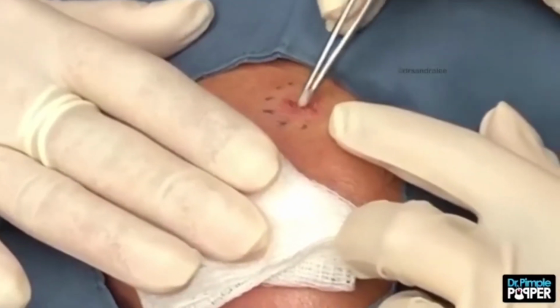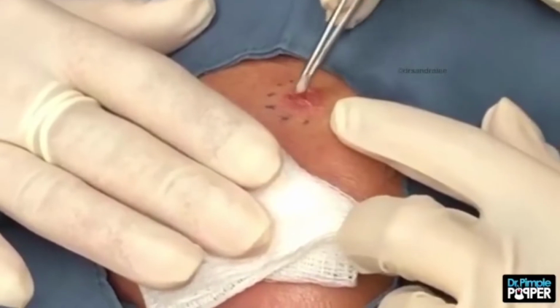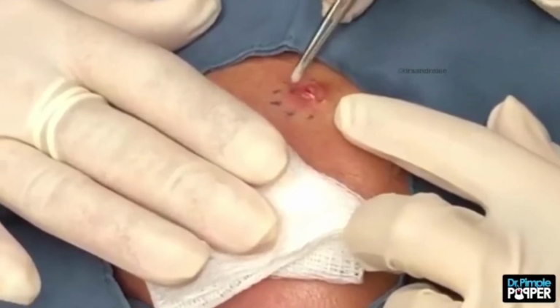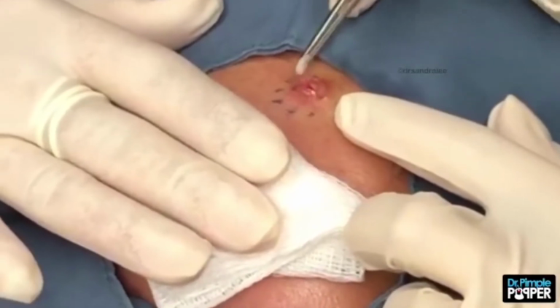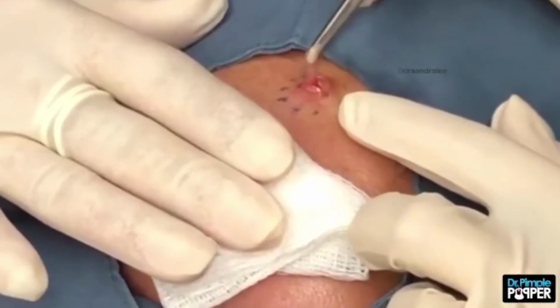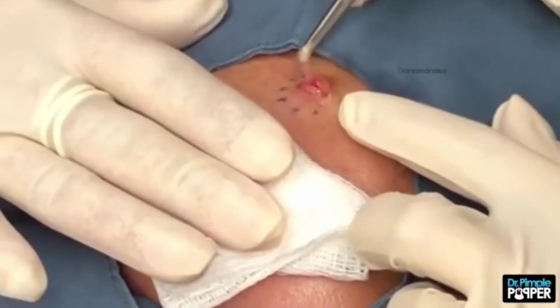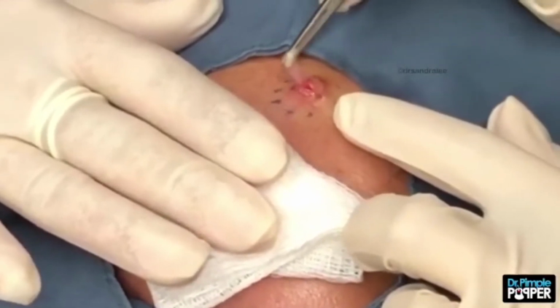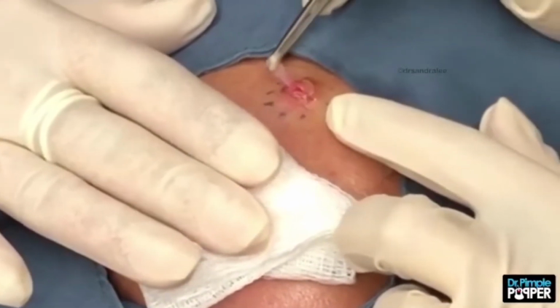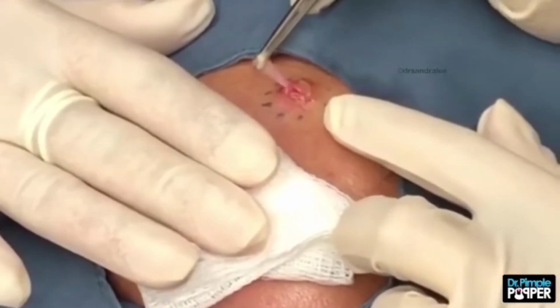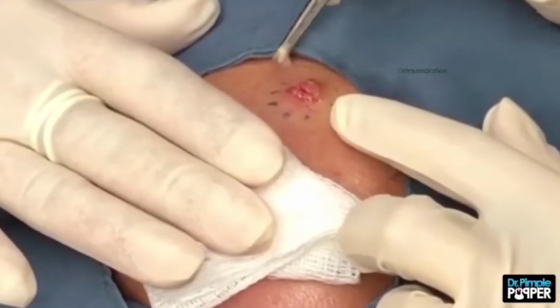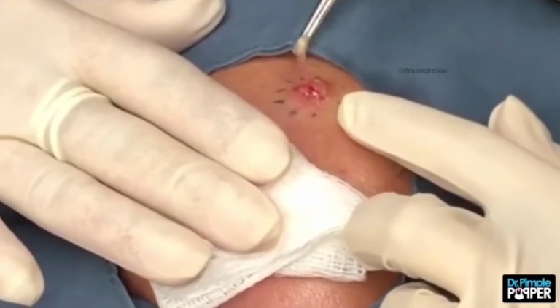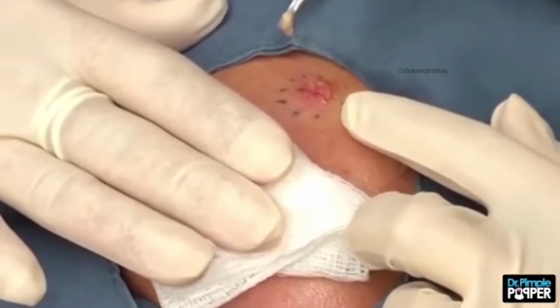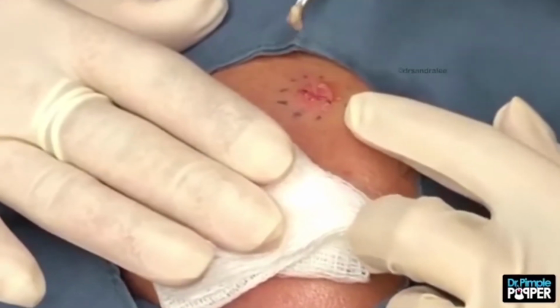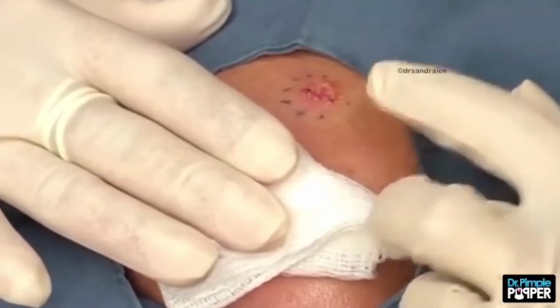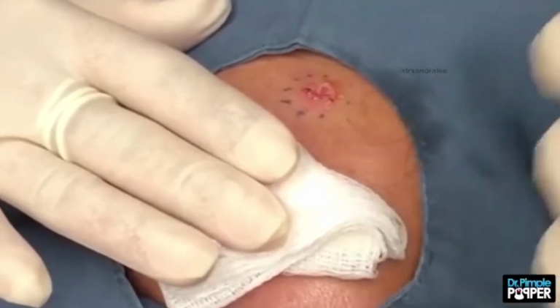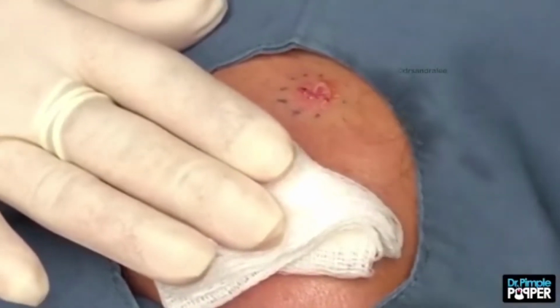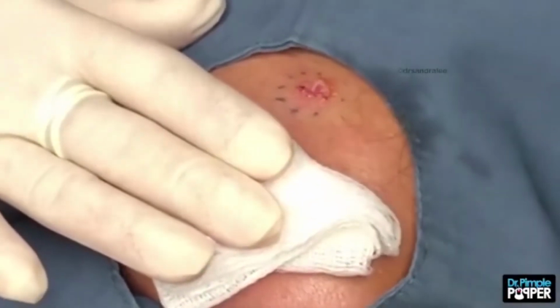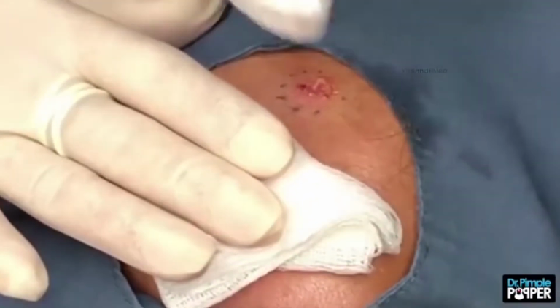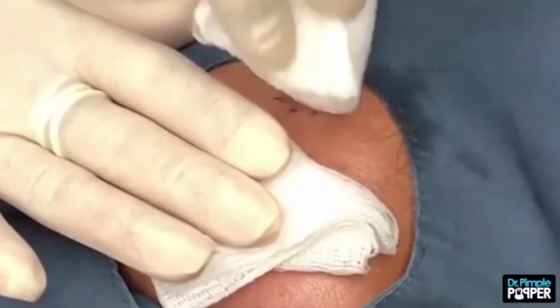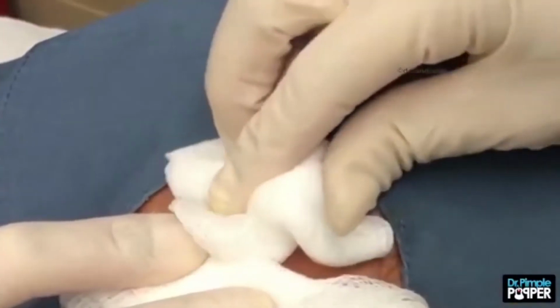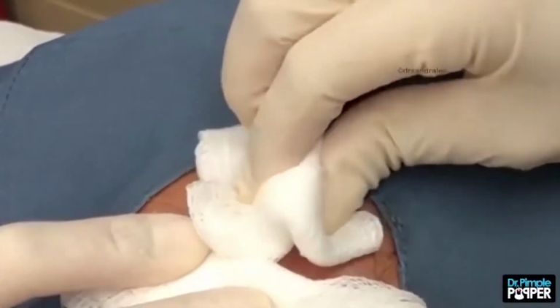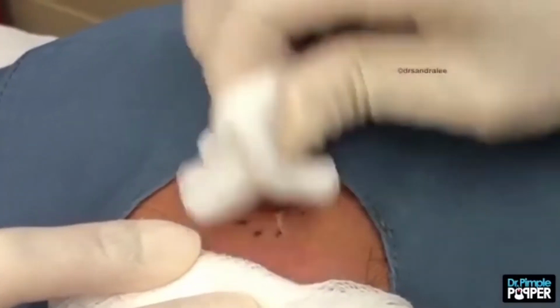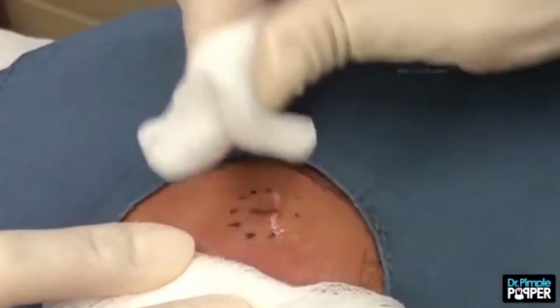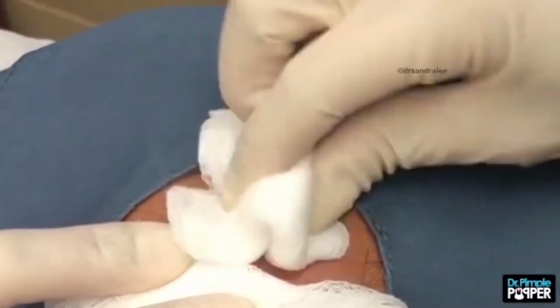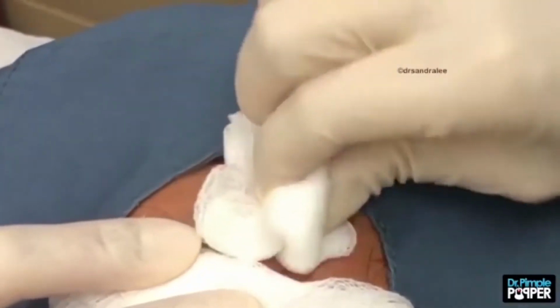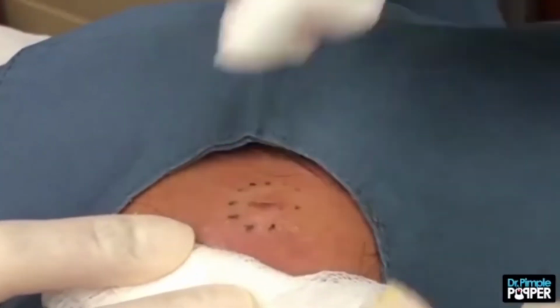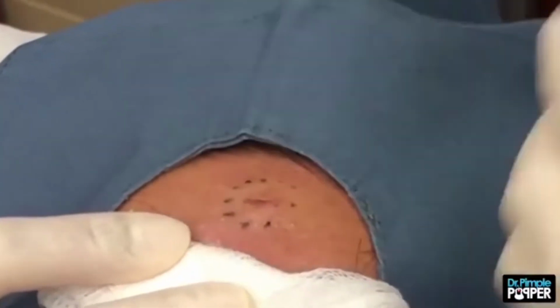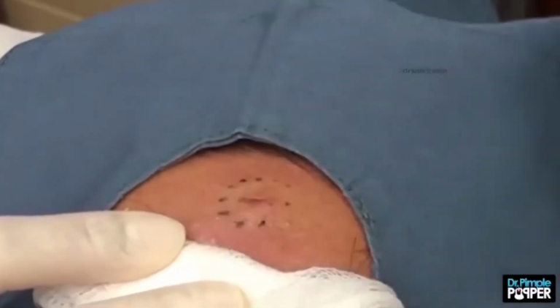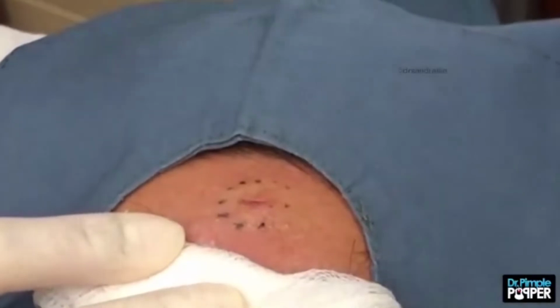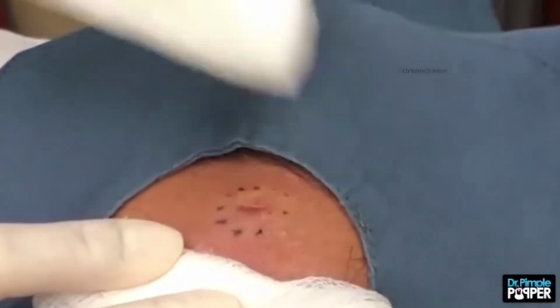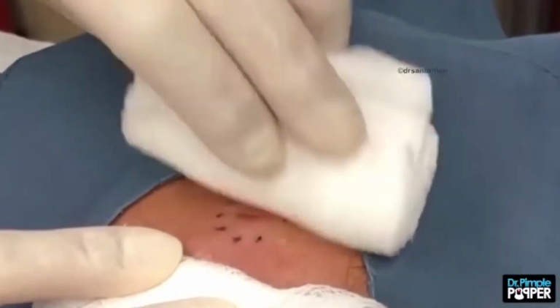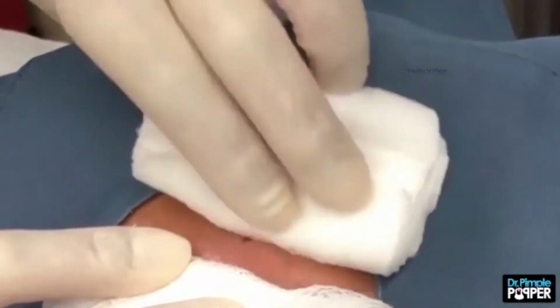In the clip, Dr. Lee also spends some time removing the cyst sac wall, a step that will help lower the risk of the cyst returning.